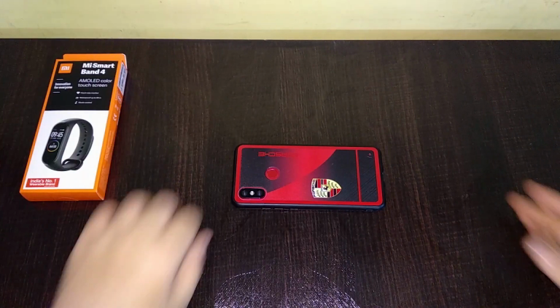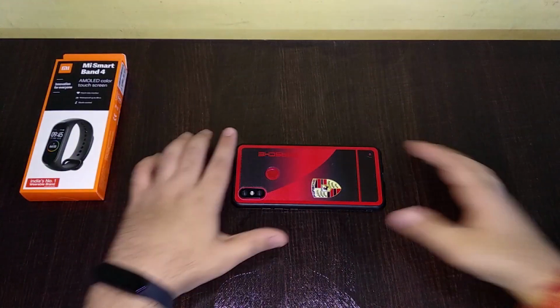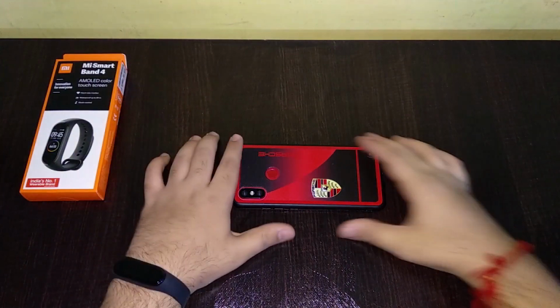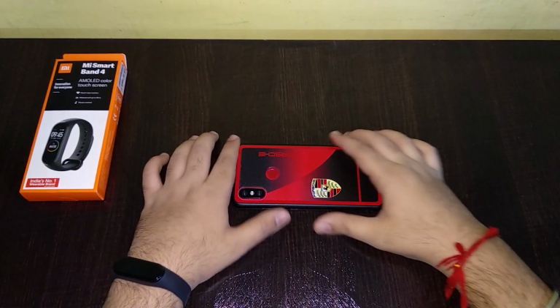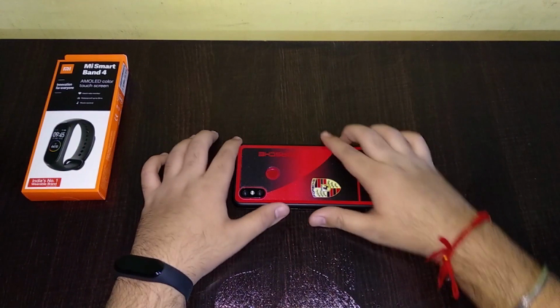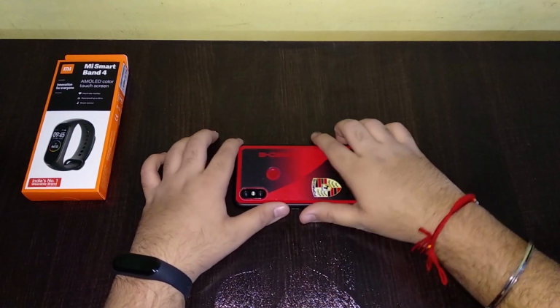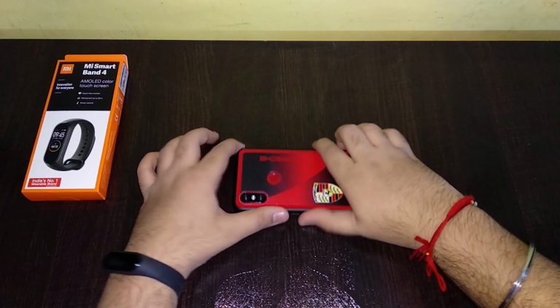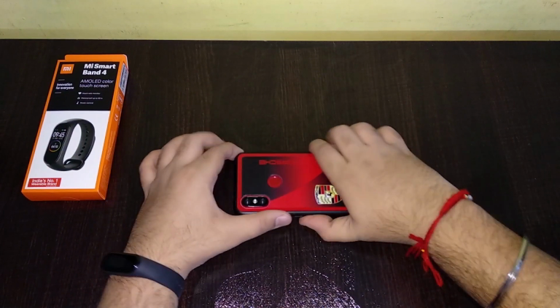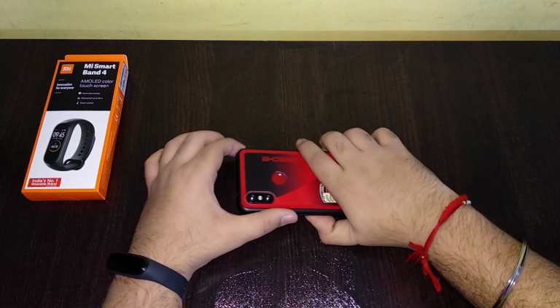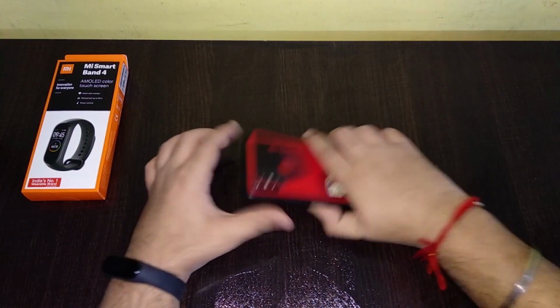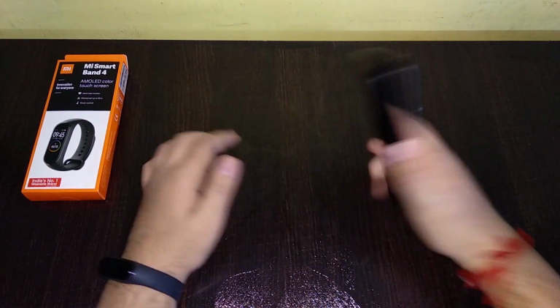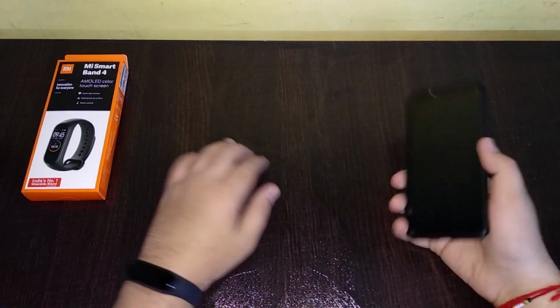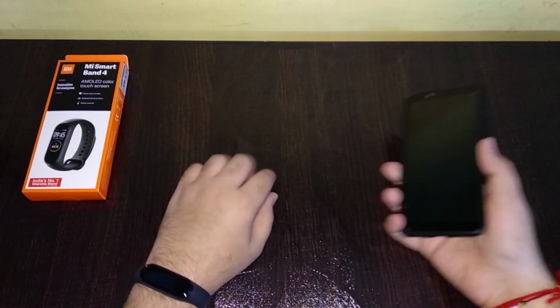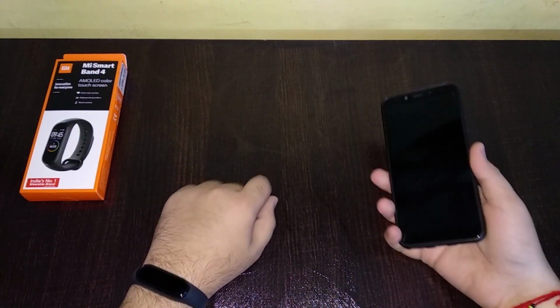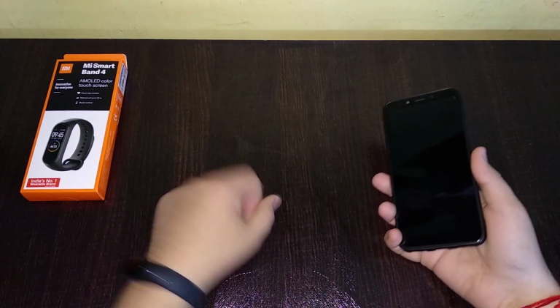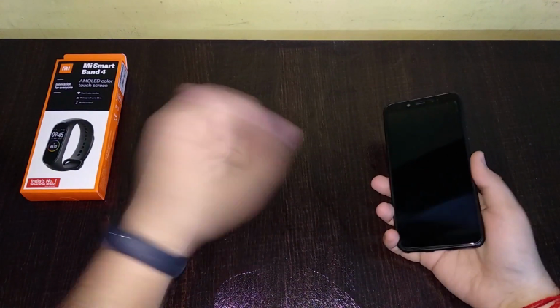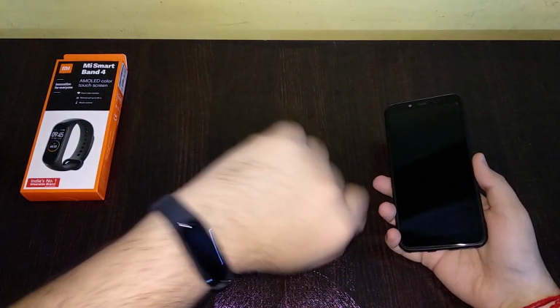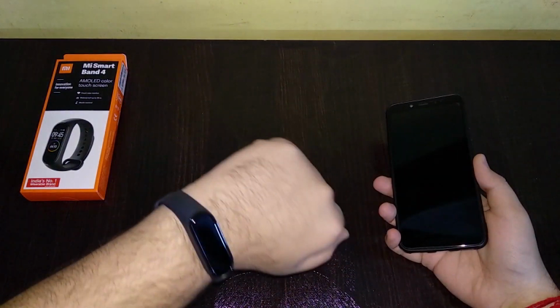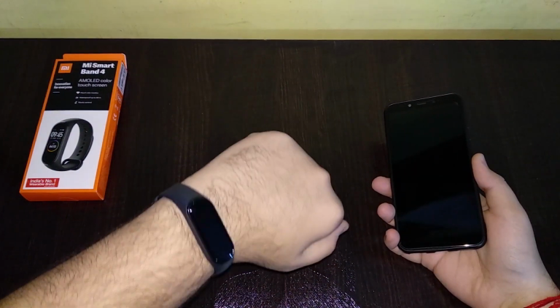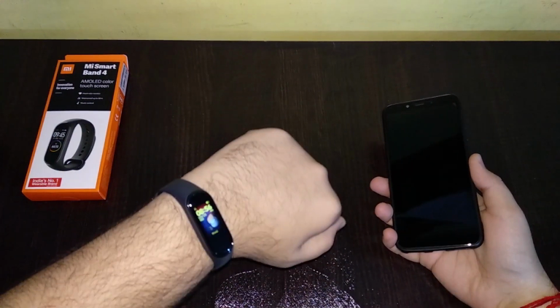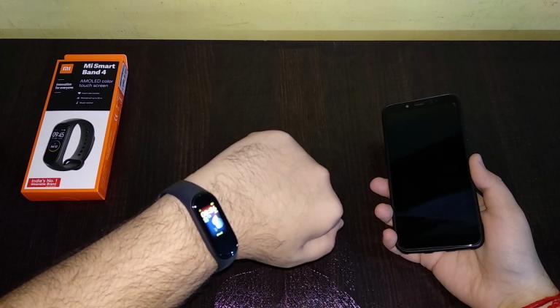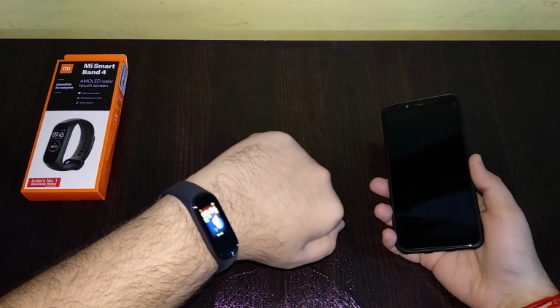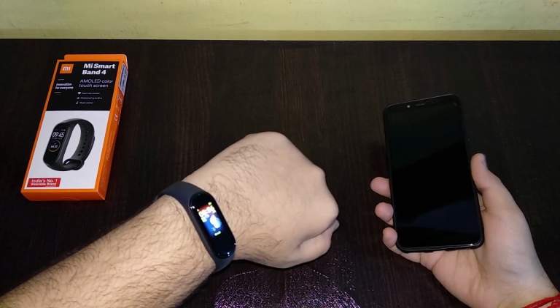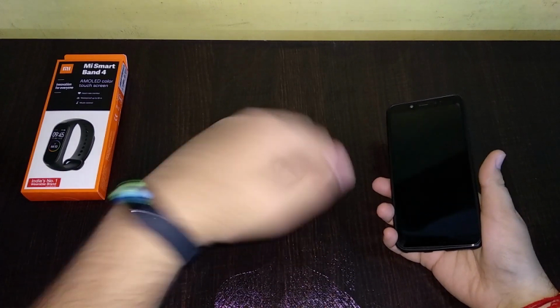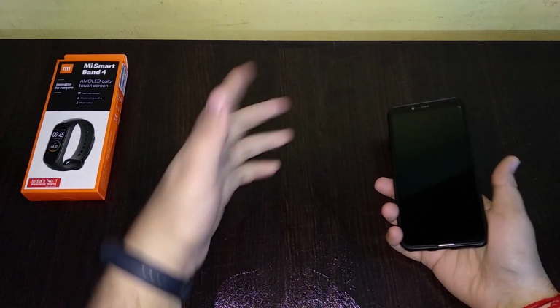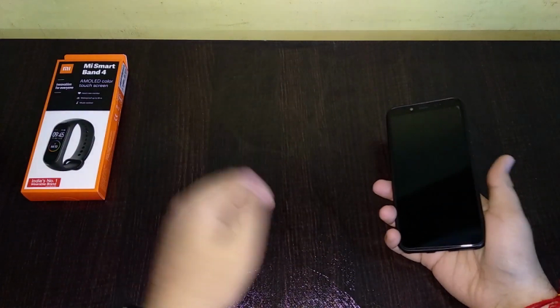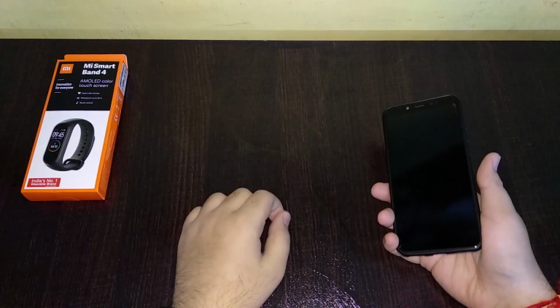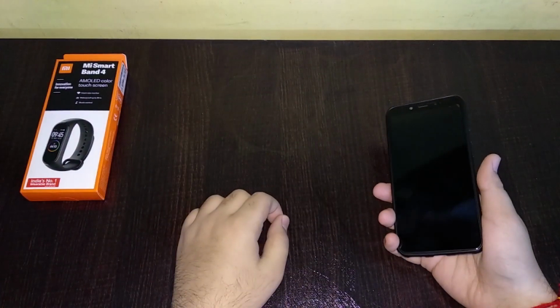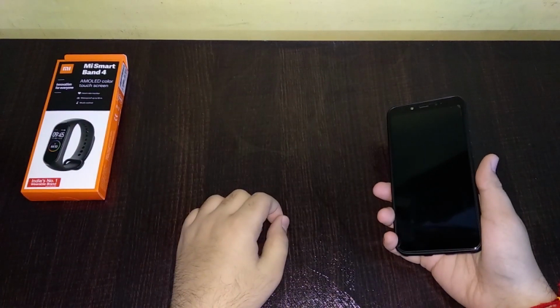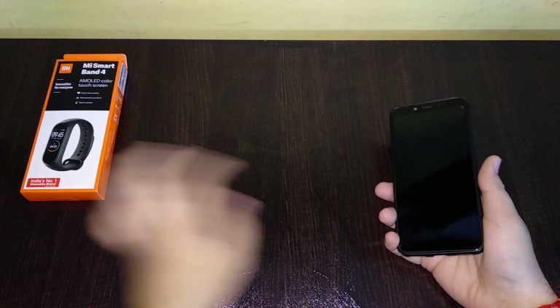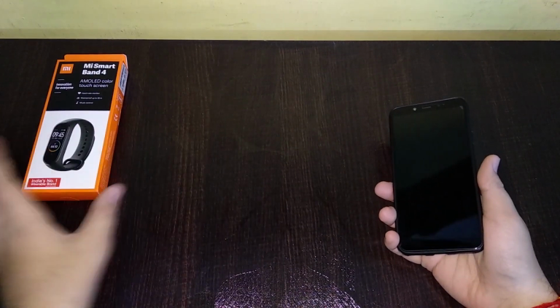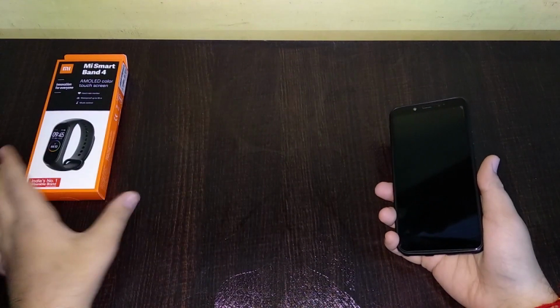Hey, what's up guys, this is Akshay and in this video we are going to show you how you can install custom watch faces on a Mi Band 4.